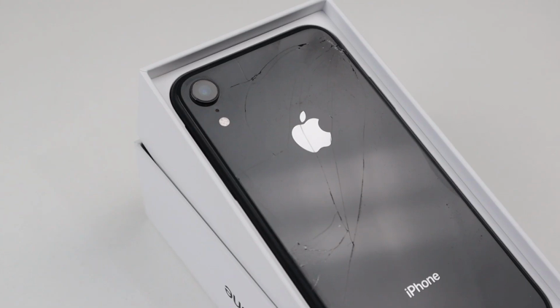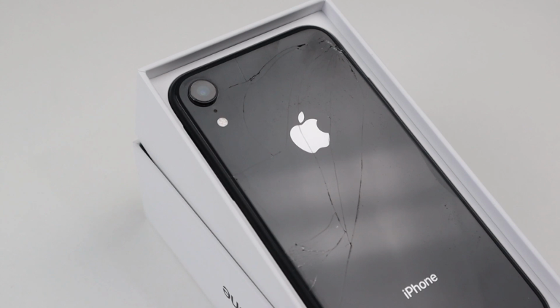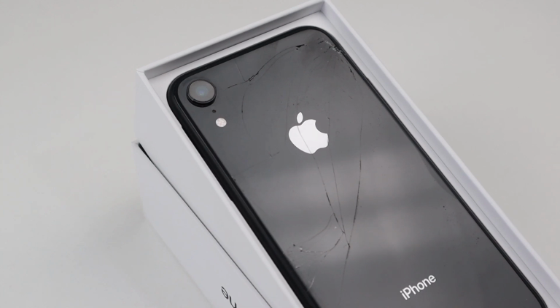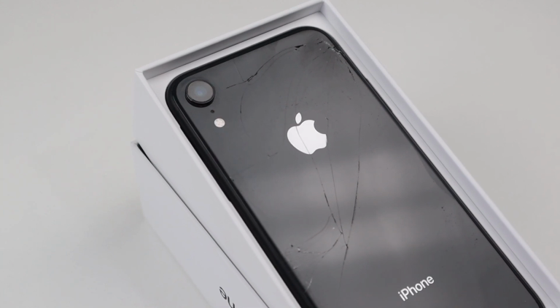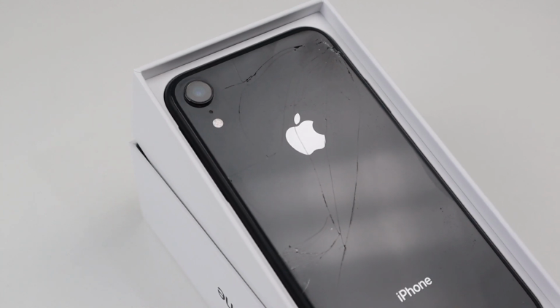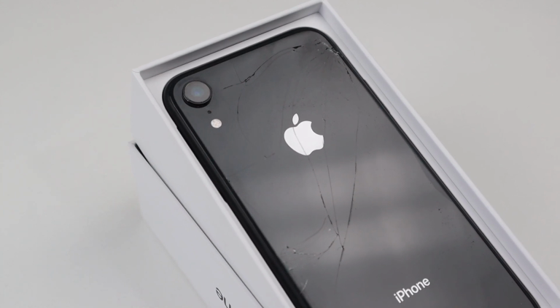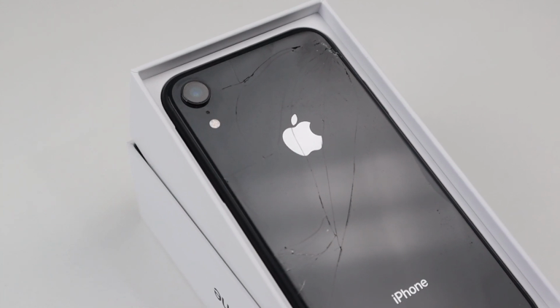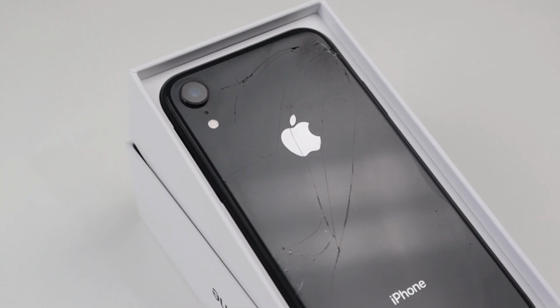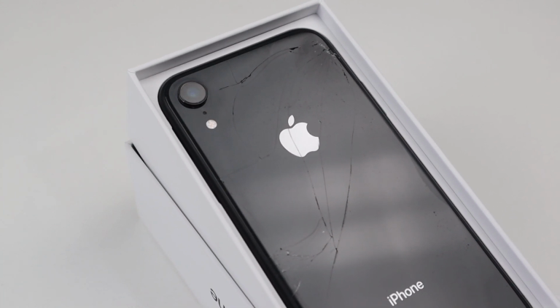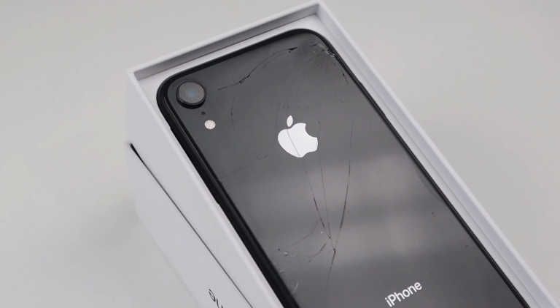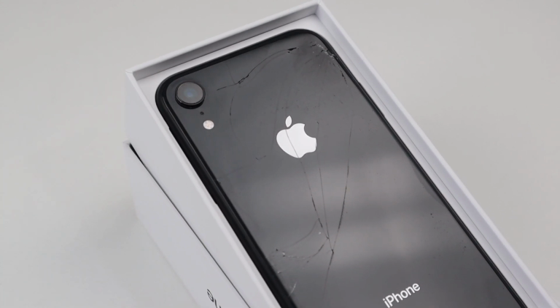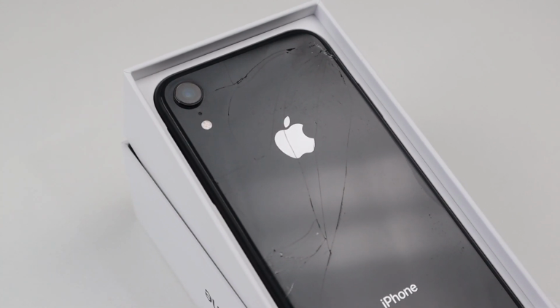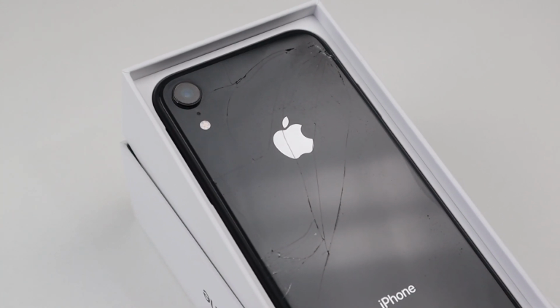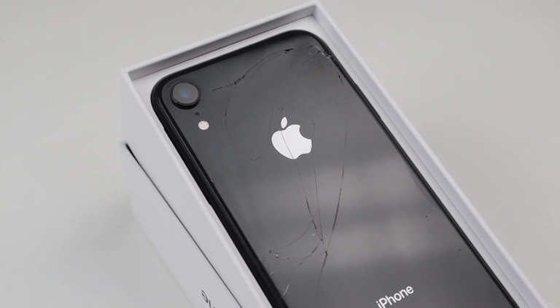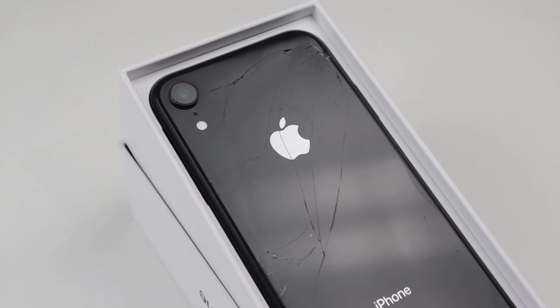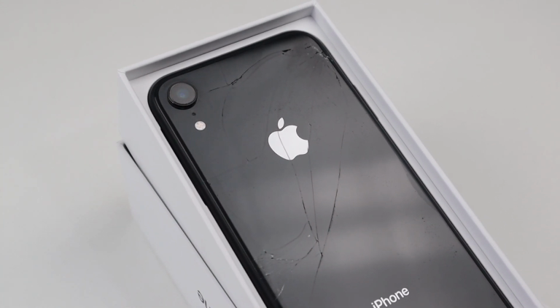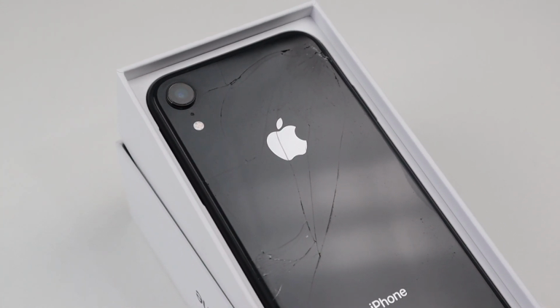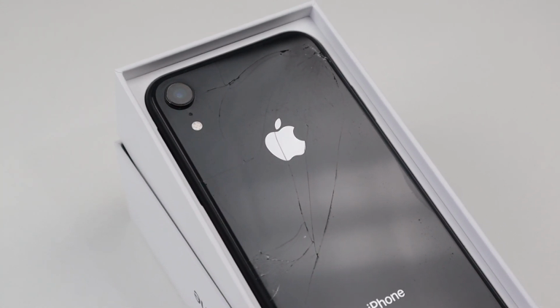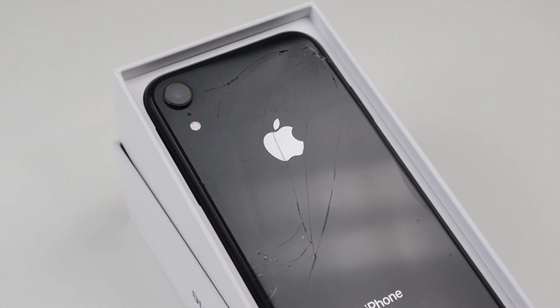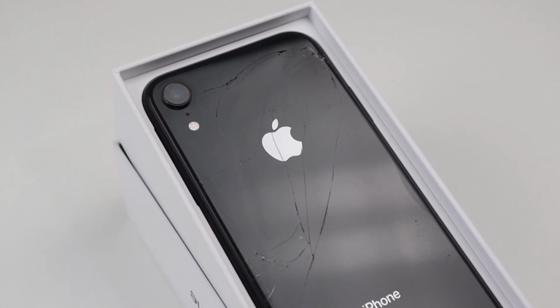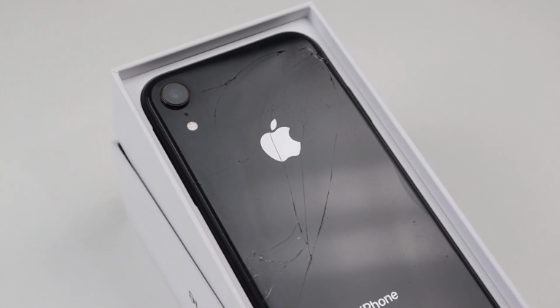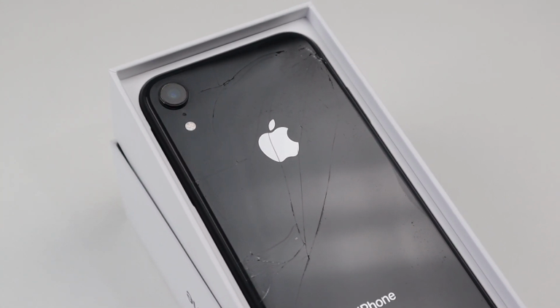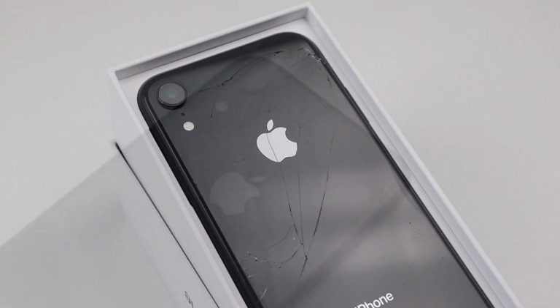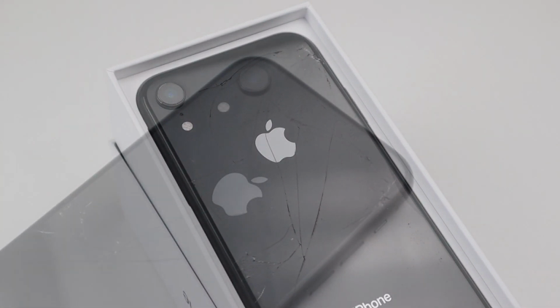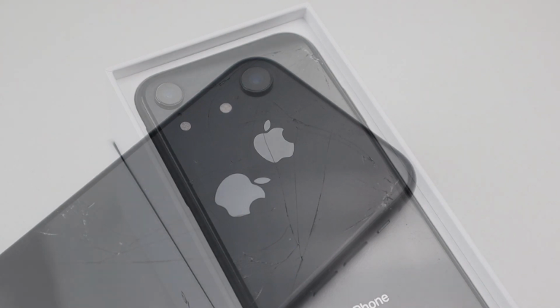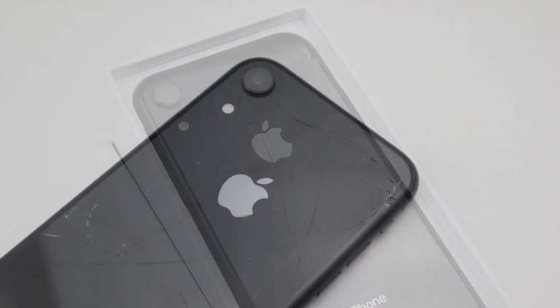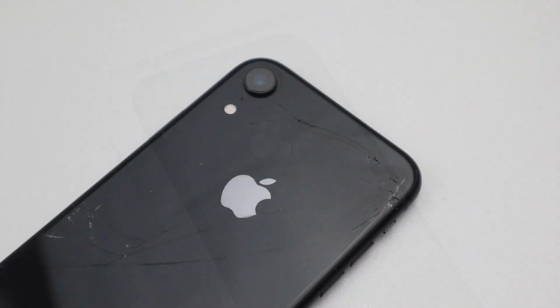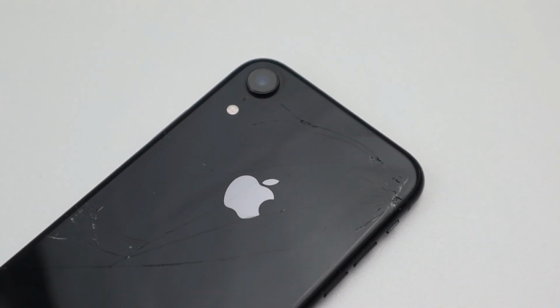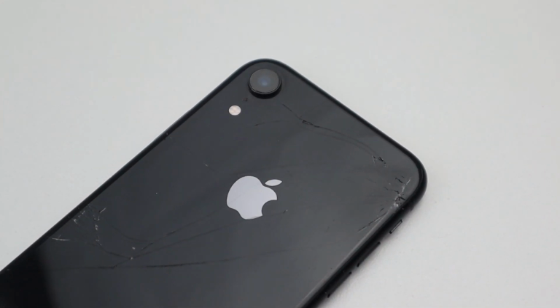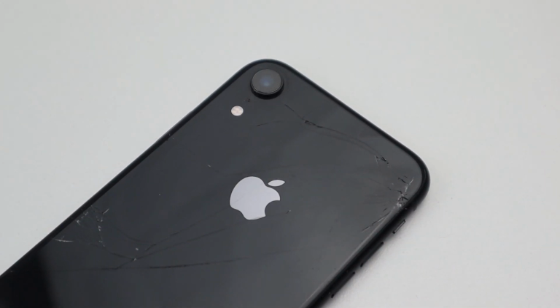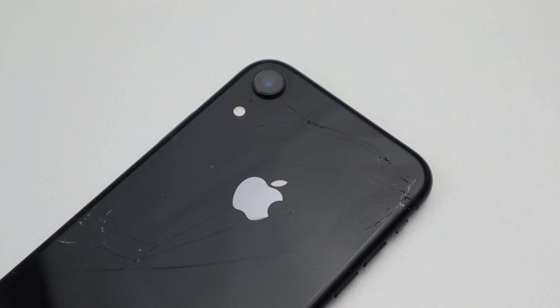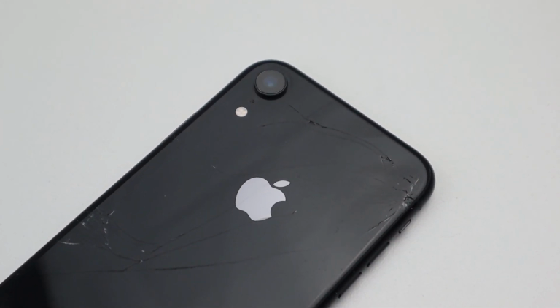Hi guys, welcome back to another Hugh Jeffries video. In this video, we're going to be repairing this iPhone XR with a cracked back.